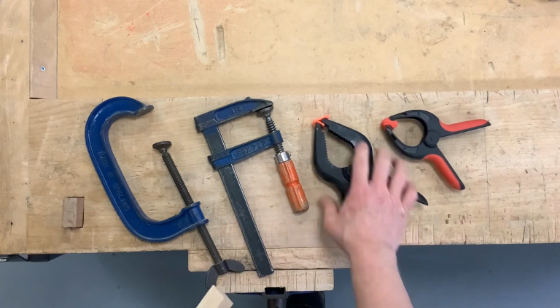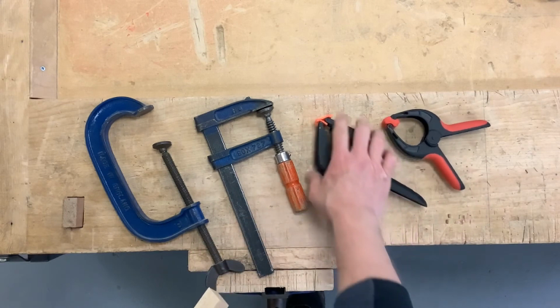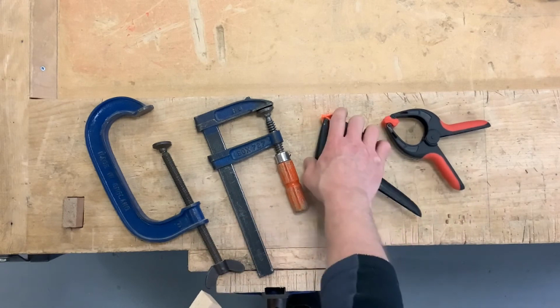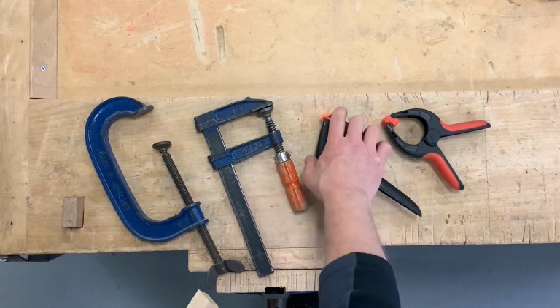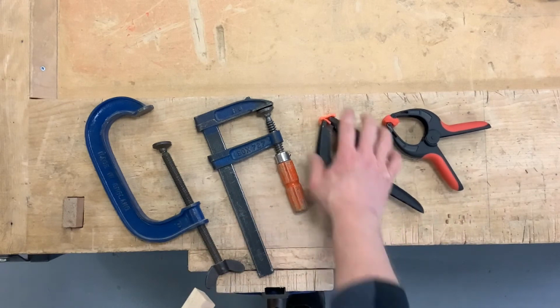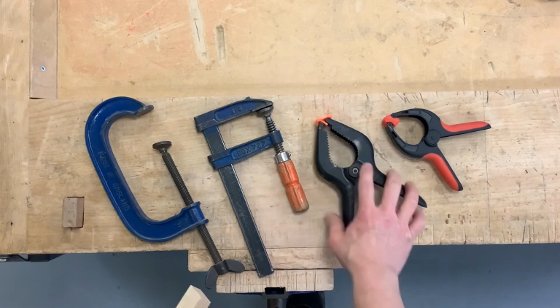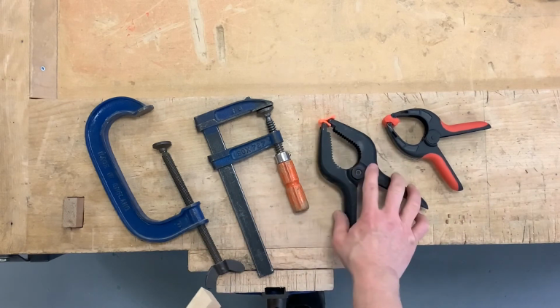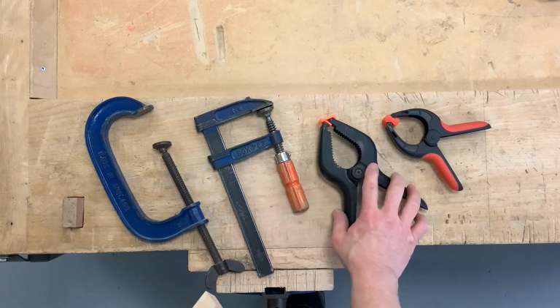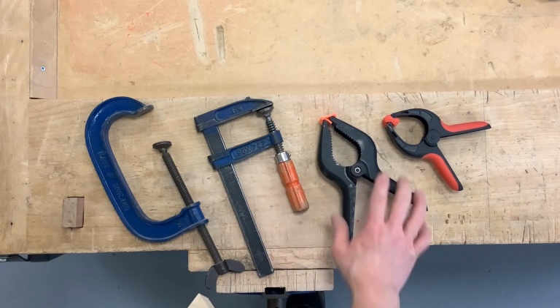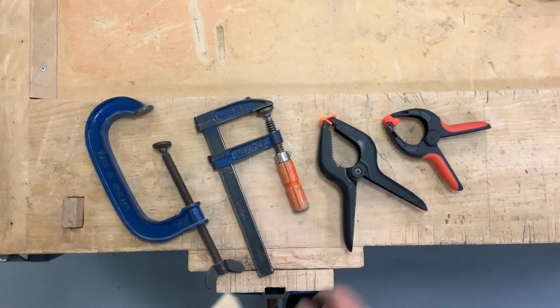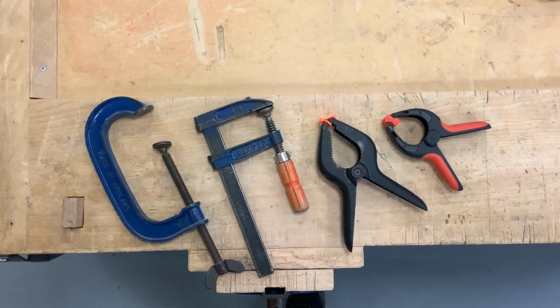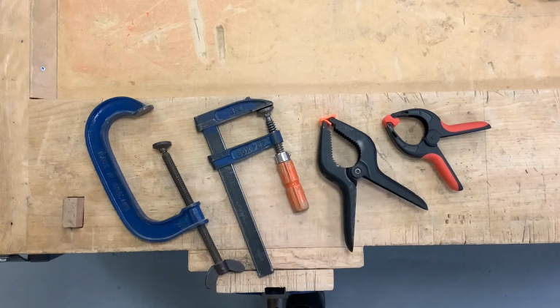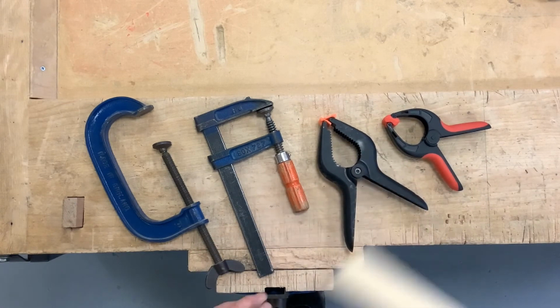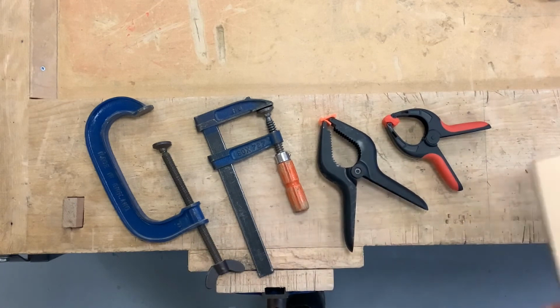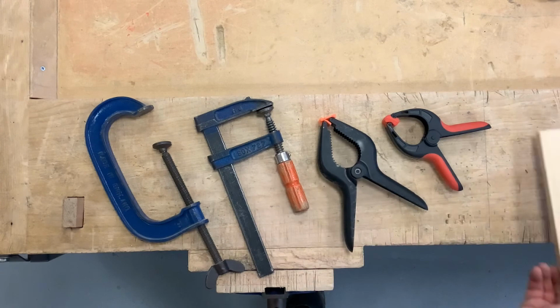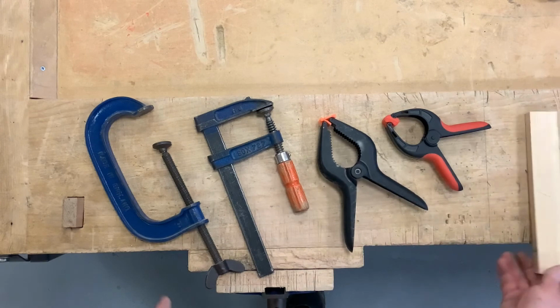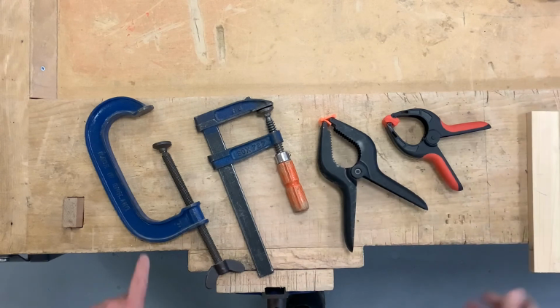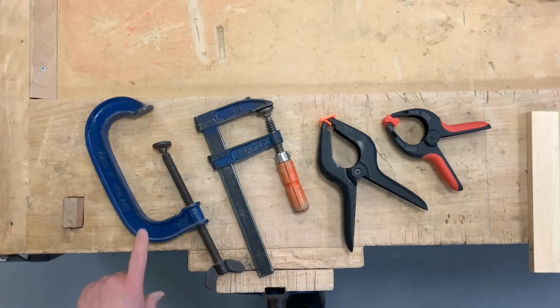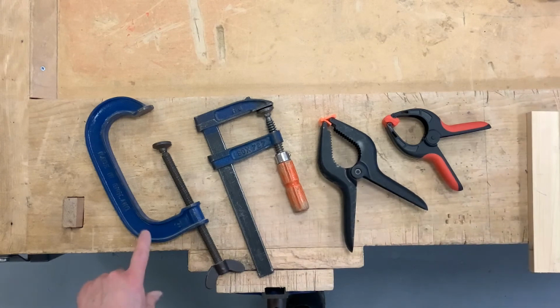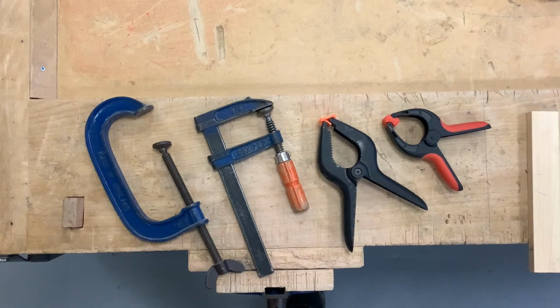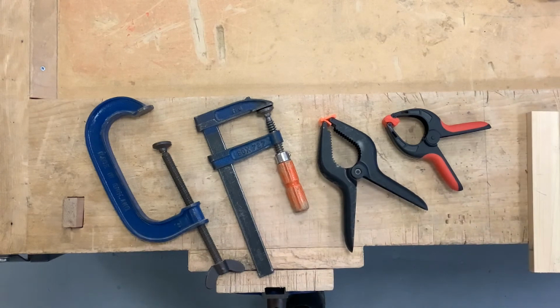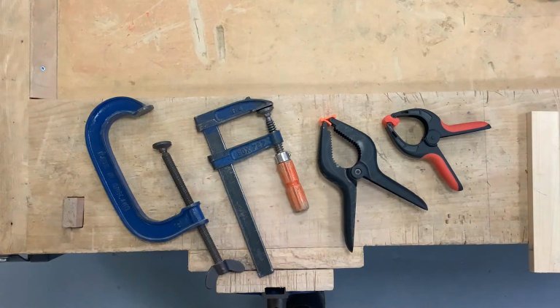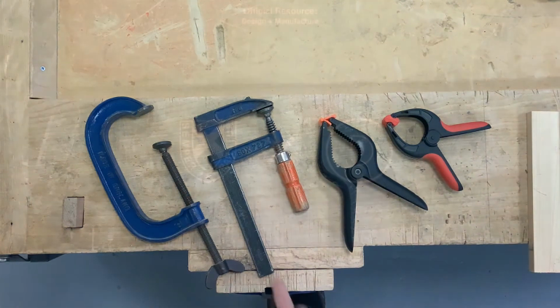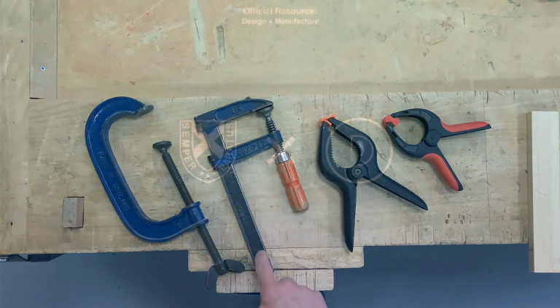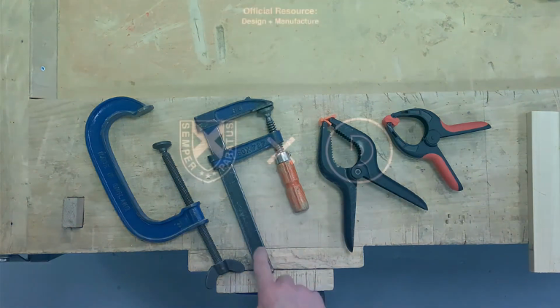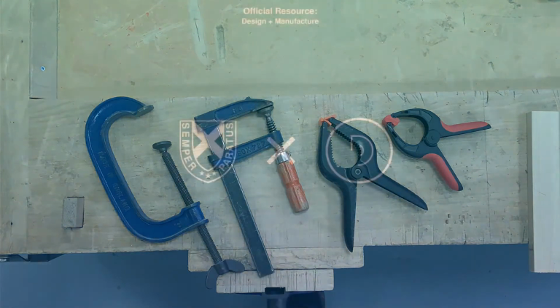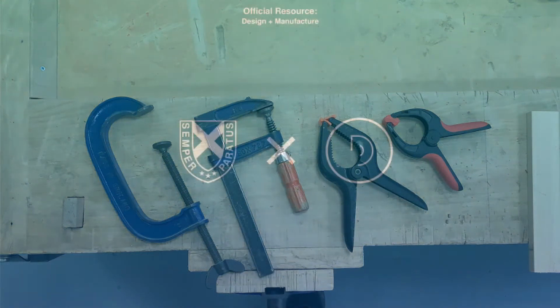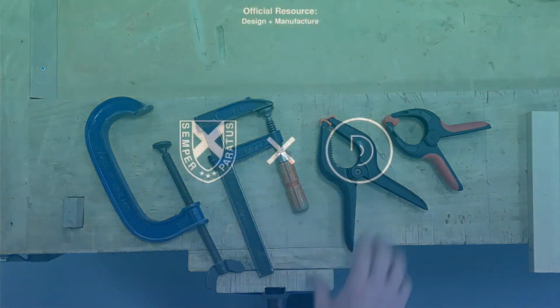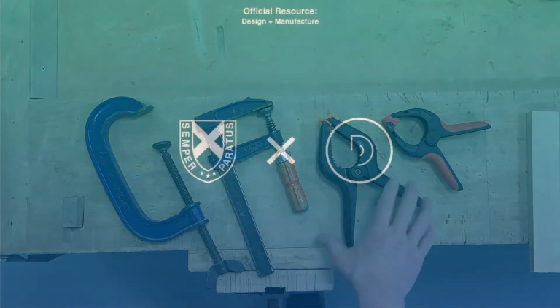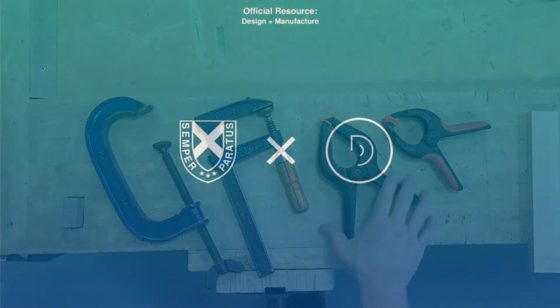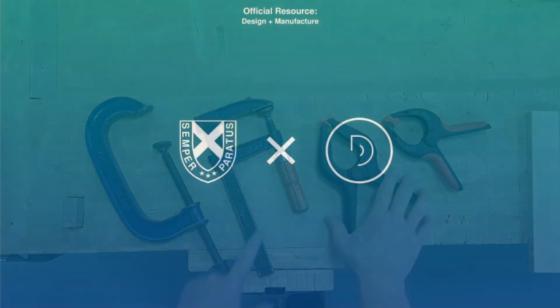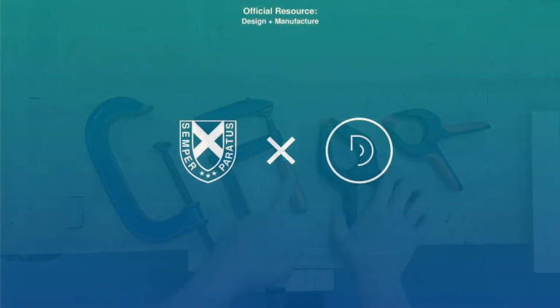Quick release spring clamps, G clamp, F clamp - you'll see them on that.